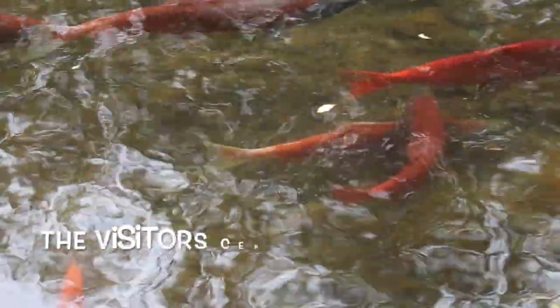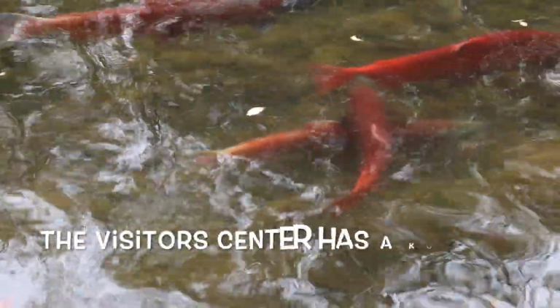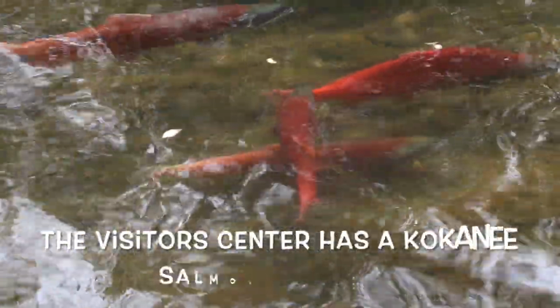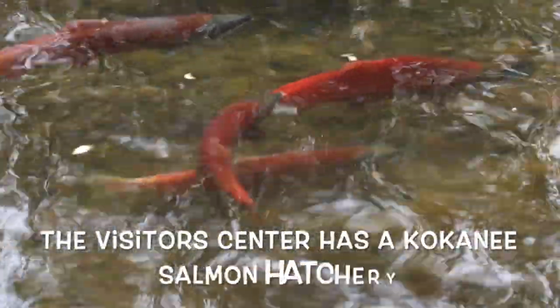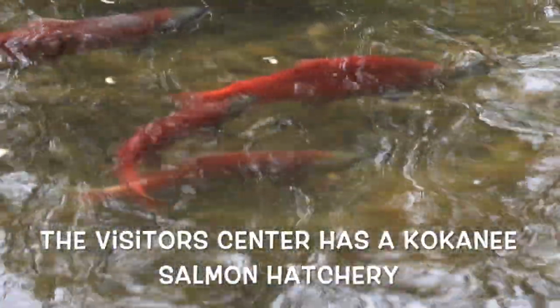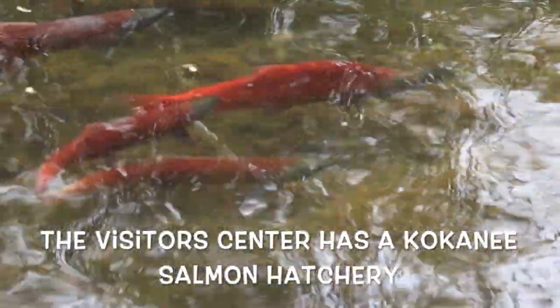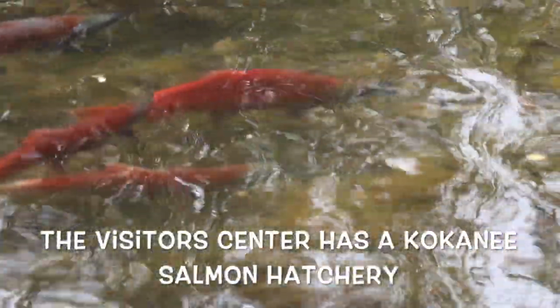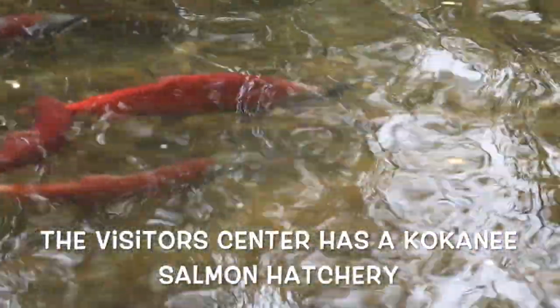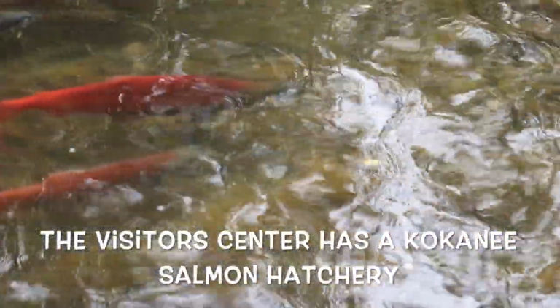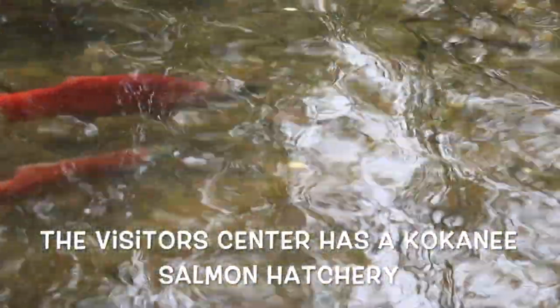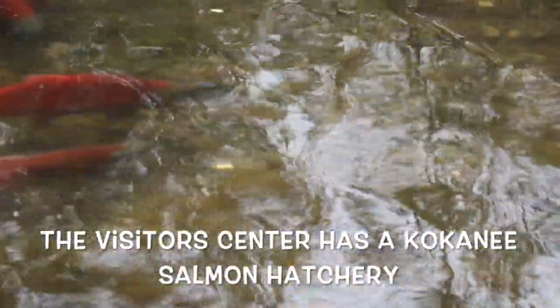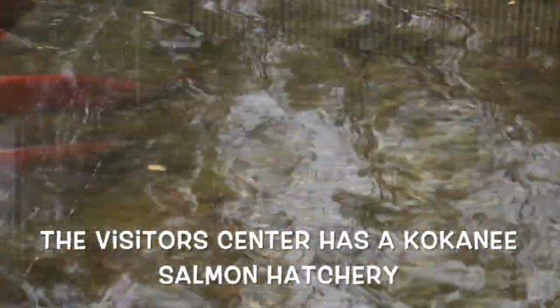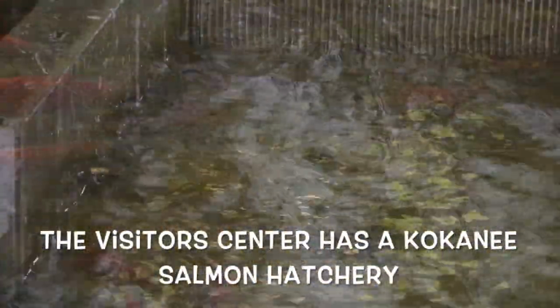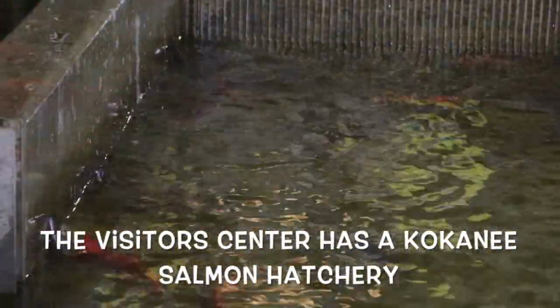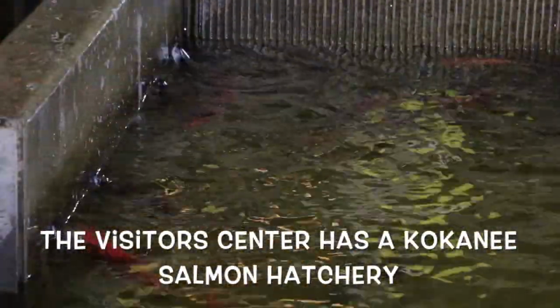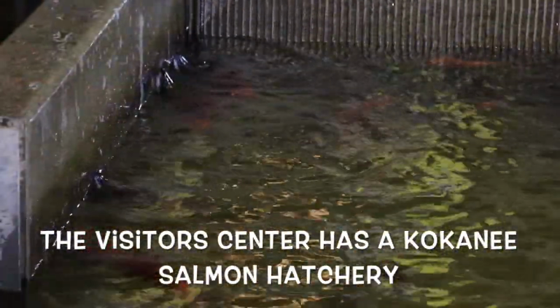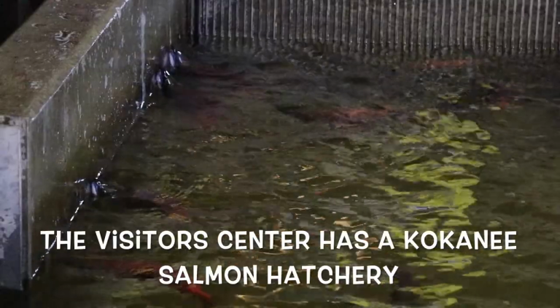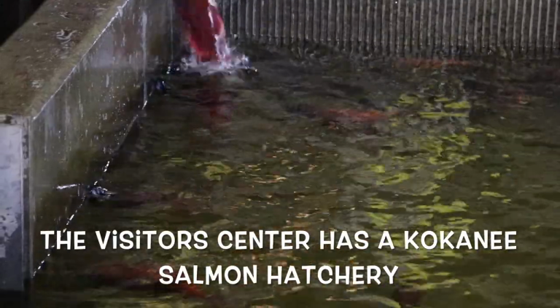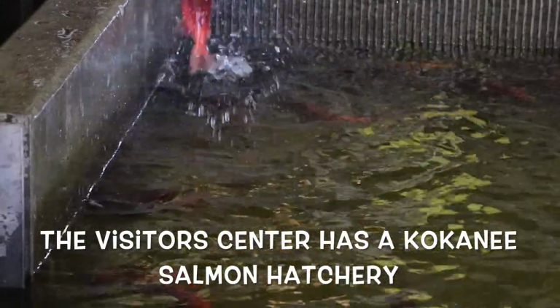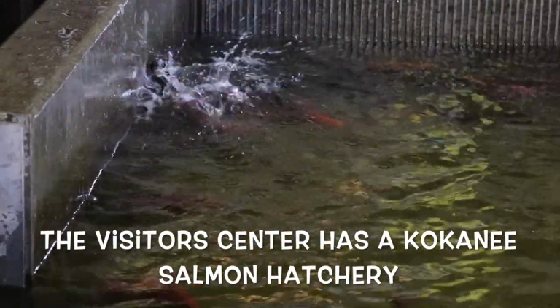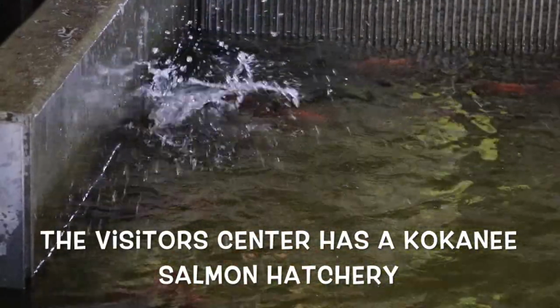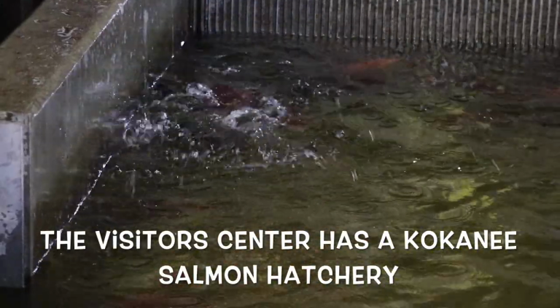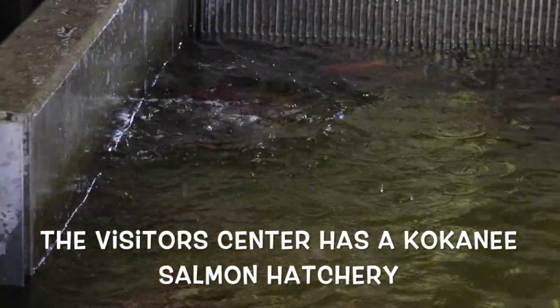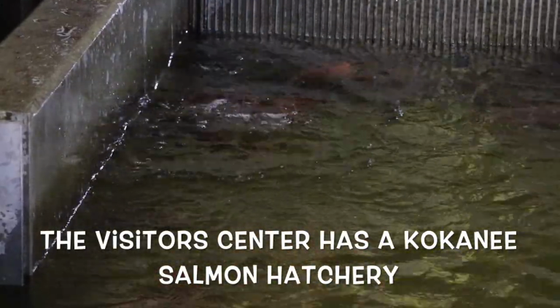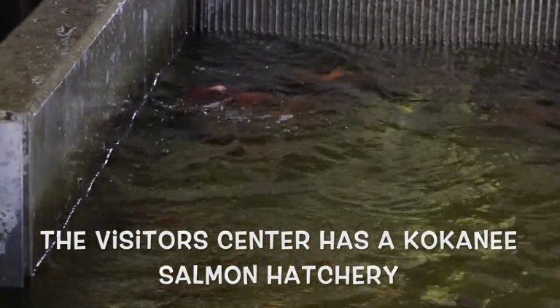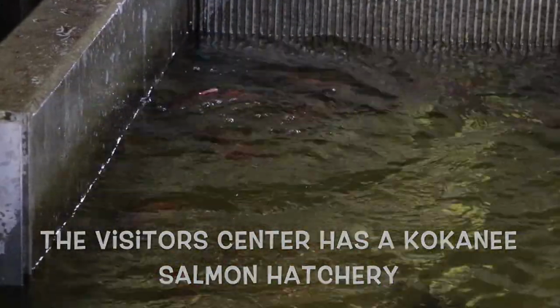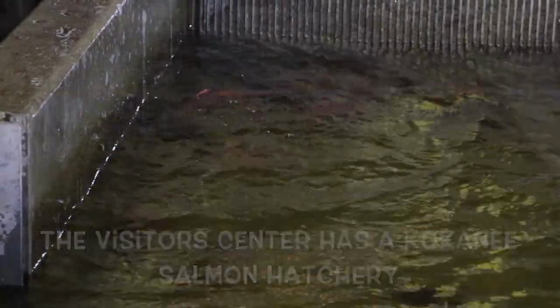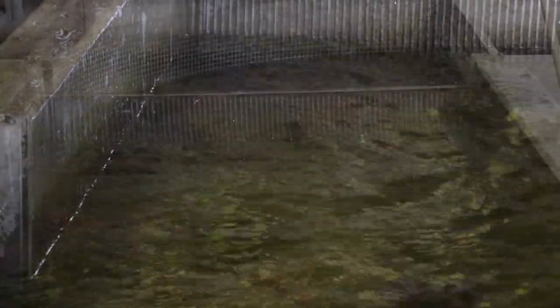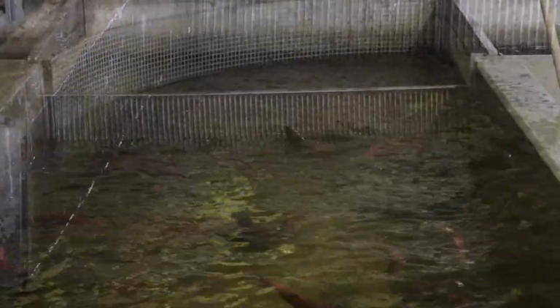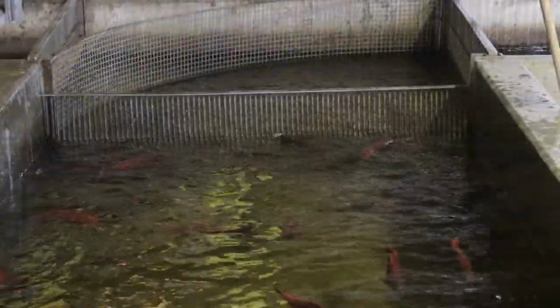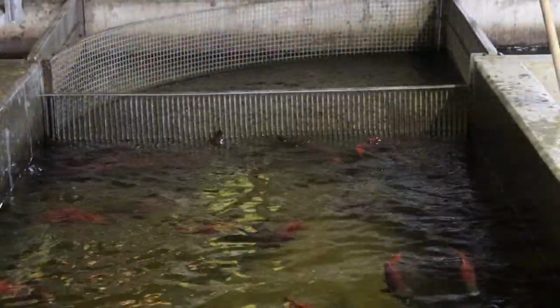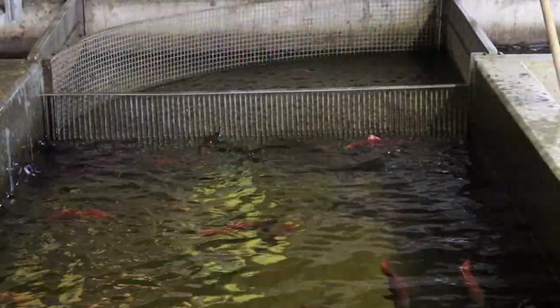The visitor center has a Kokanee Salmon Hatchery. We were traveling with a young family and they loved watching the salmon jump.